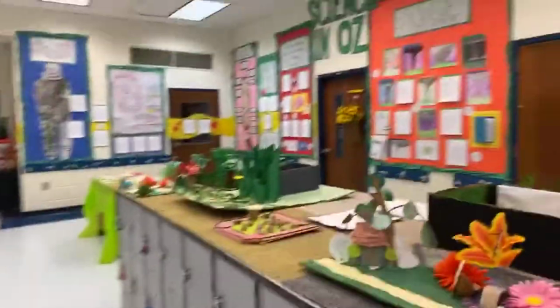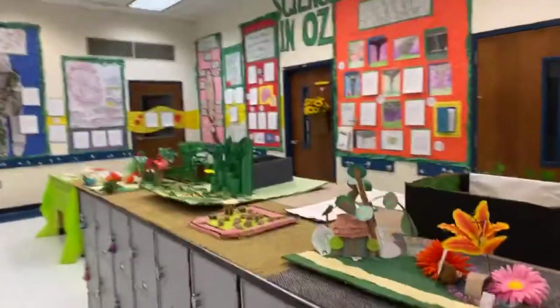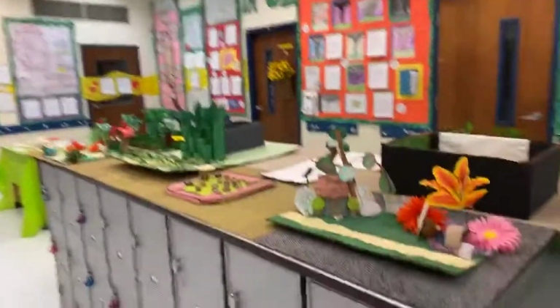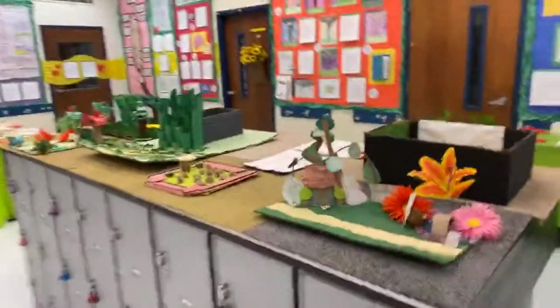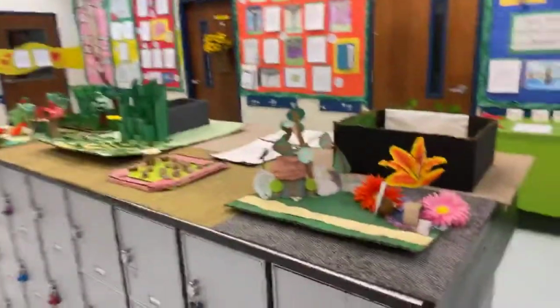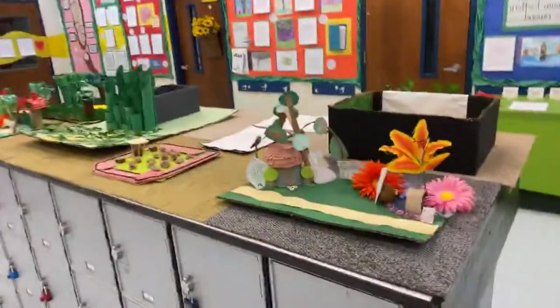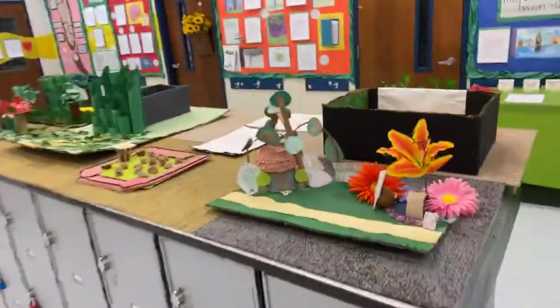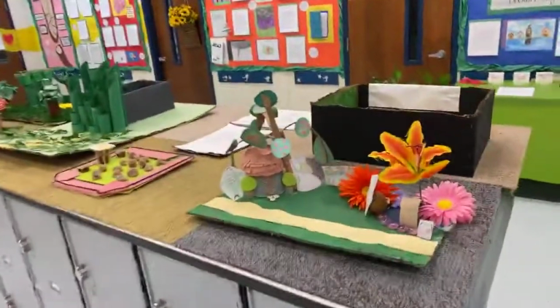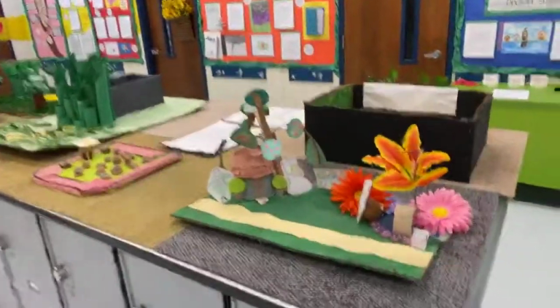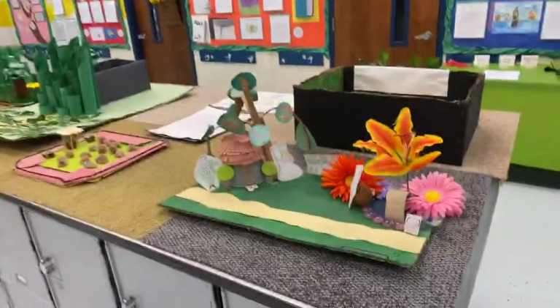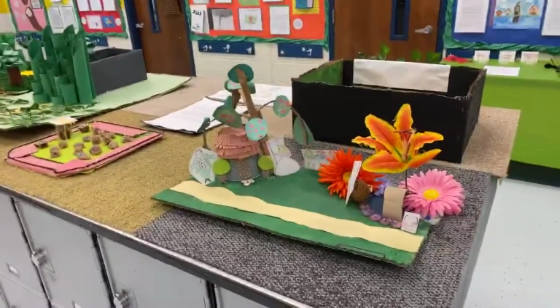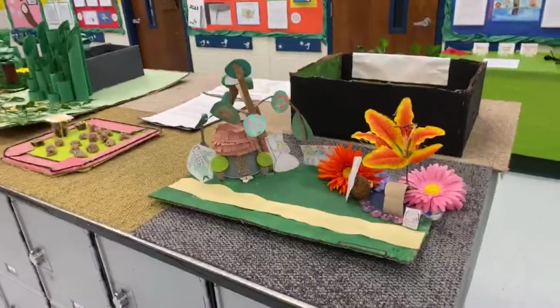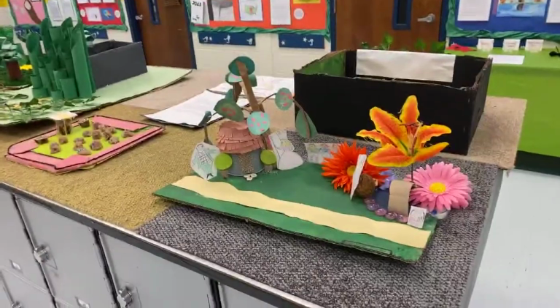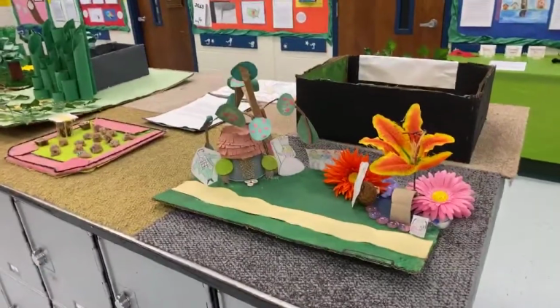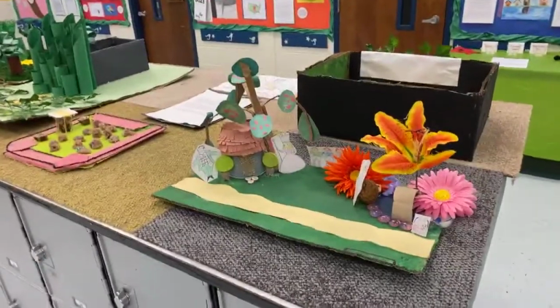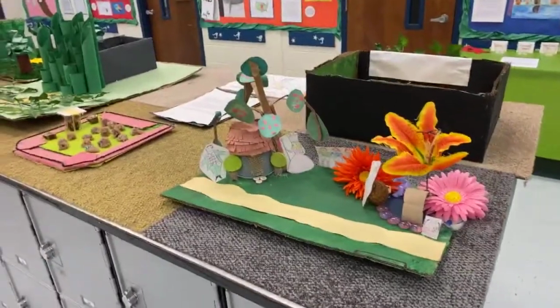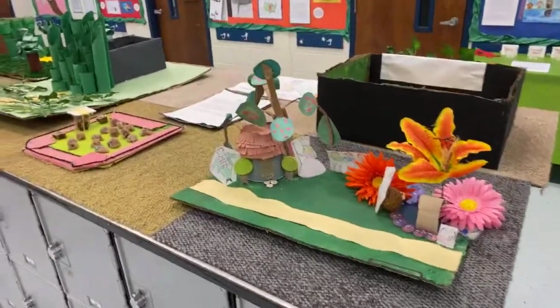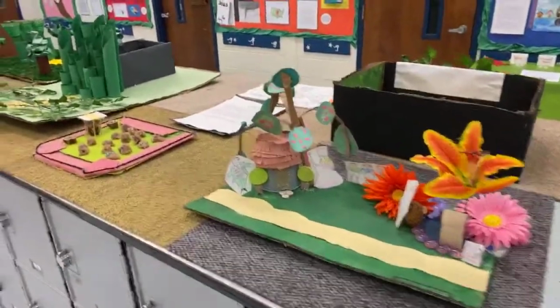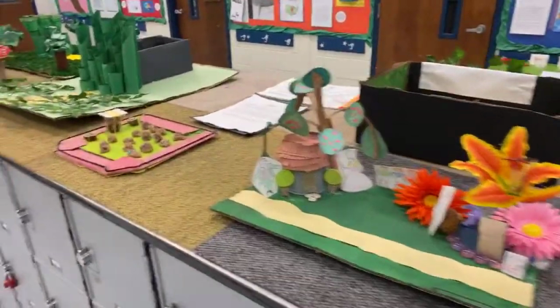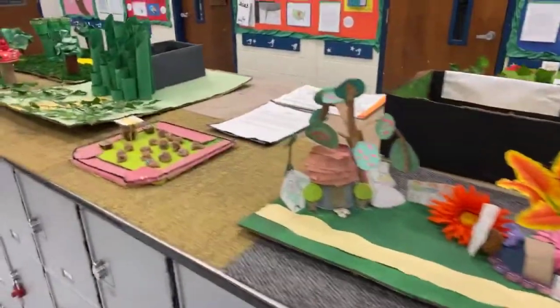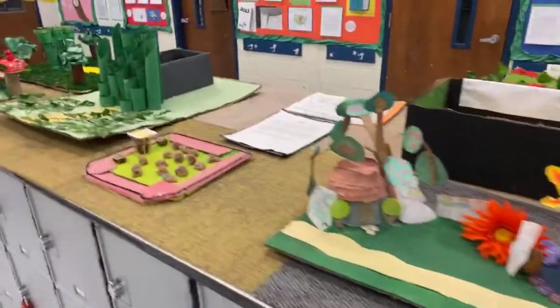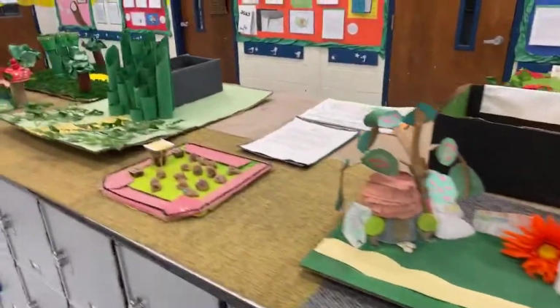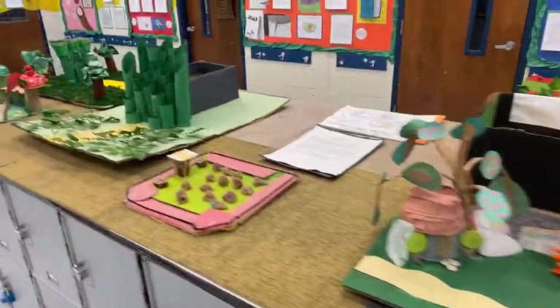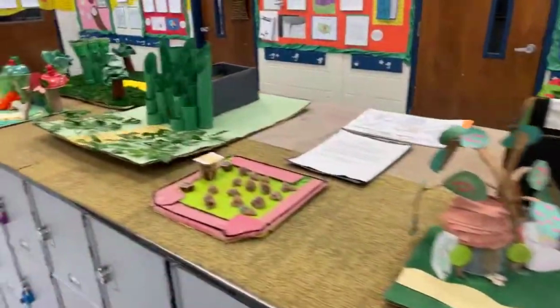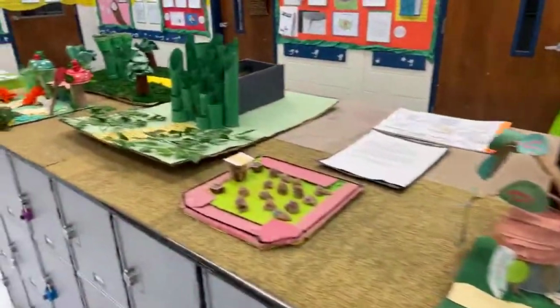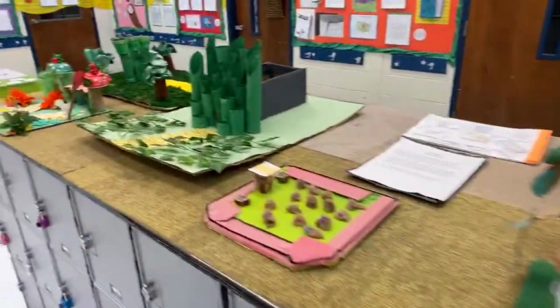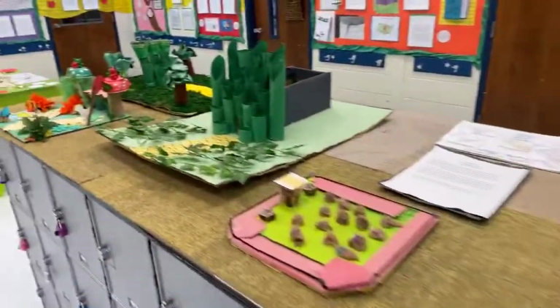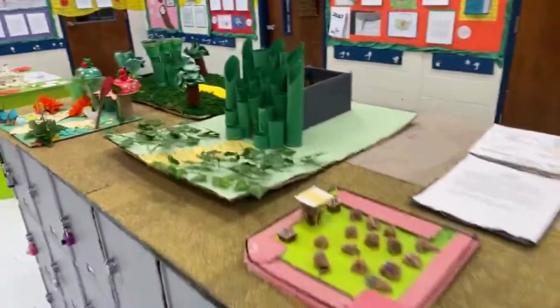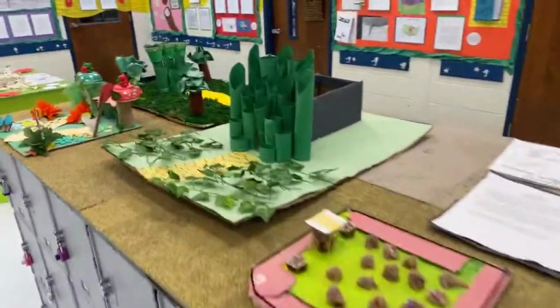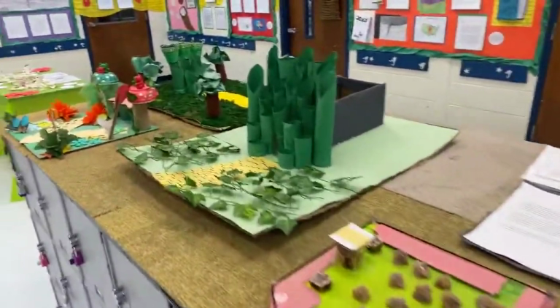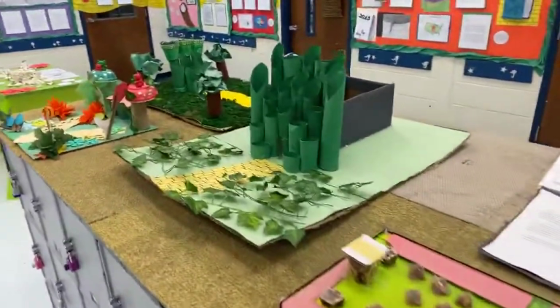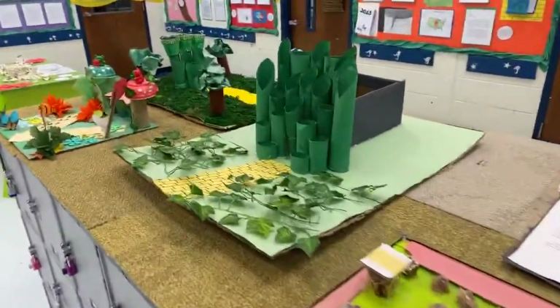These are awesome works worked on by our Mavericks during project time.